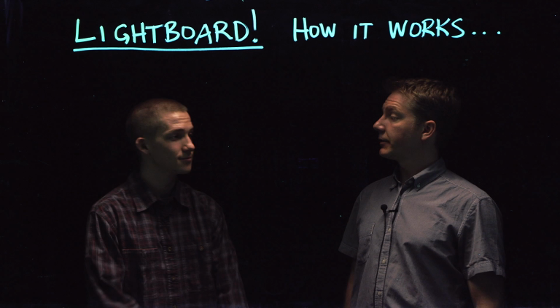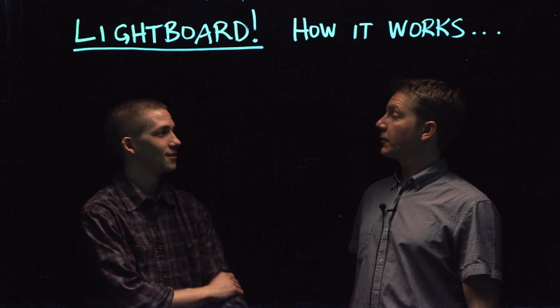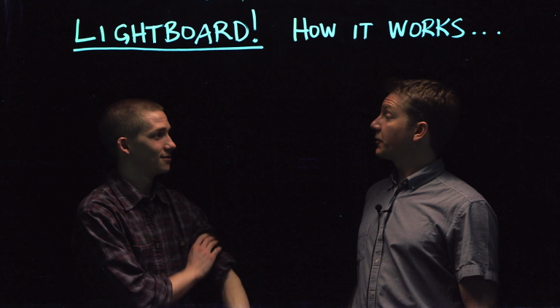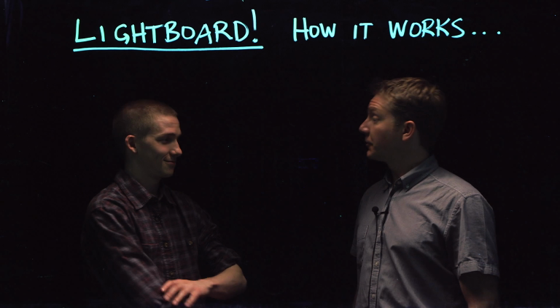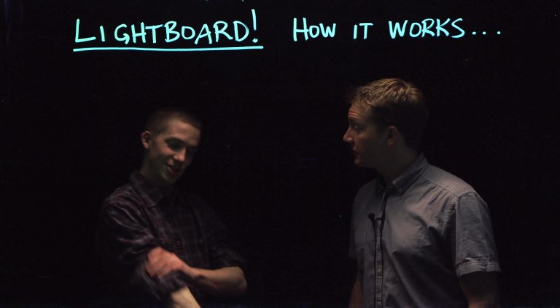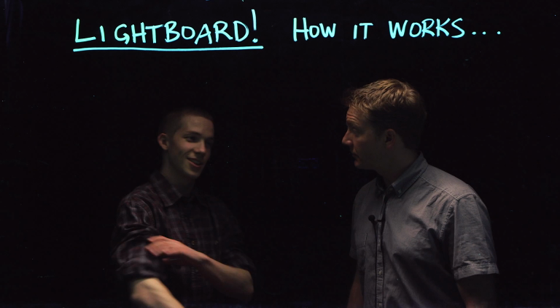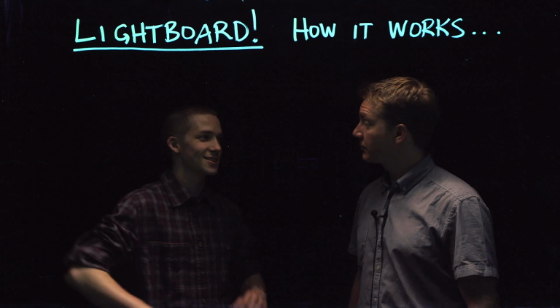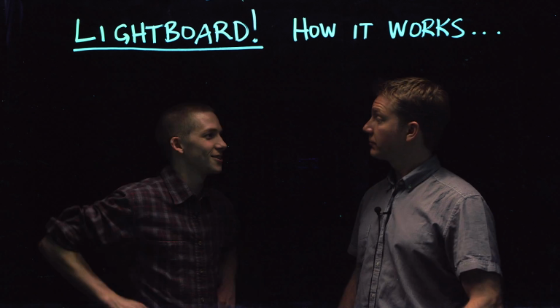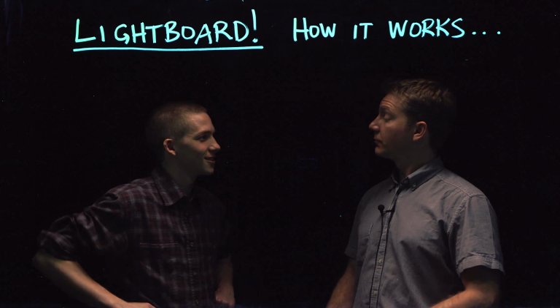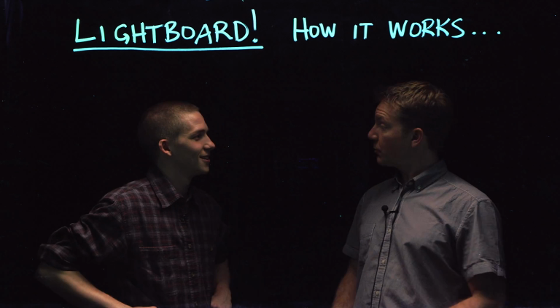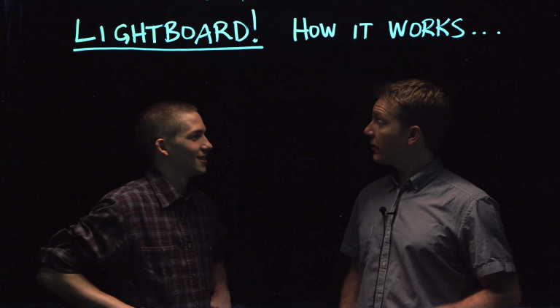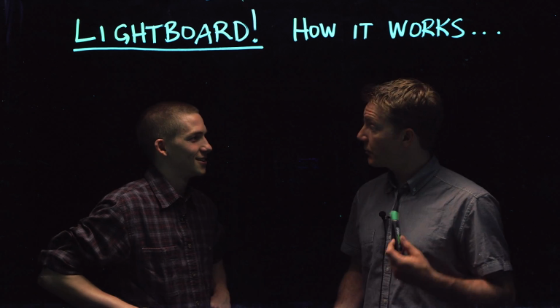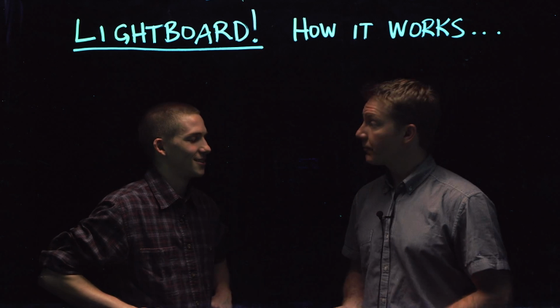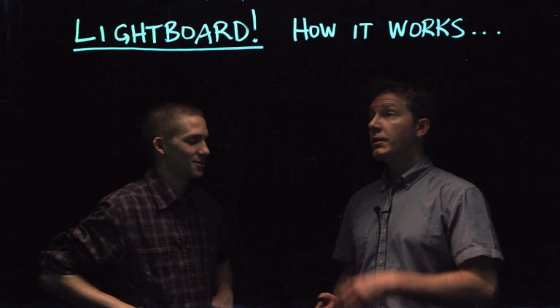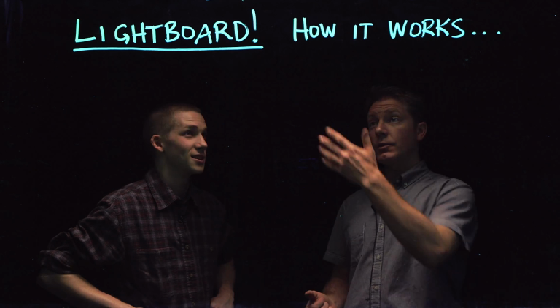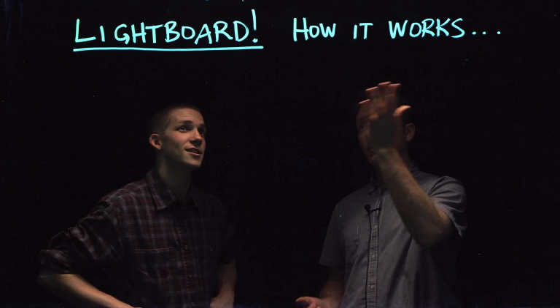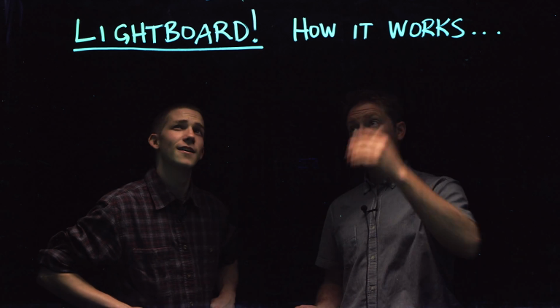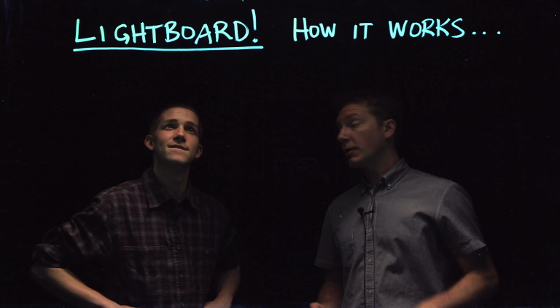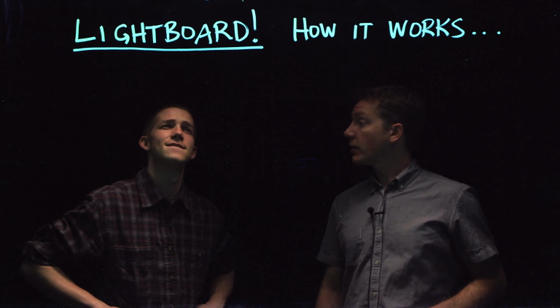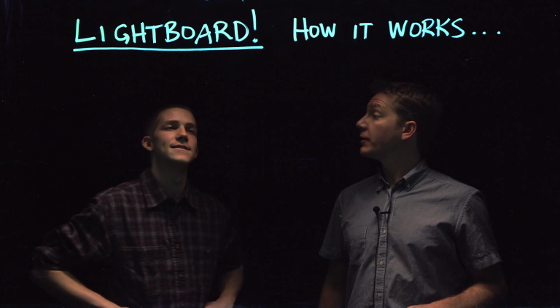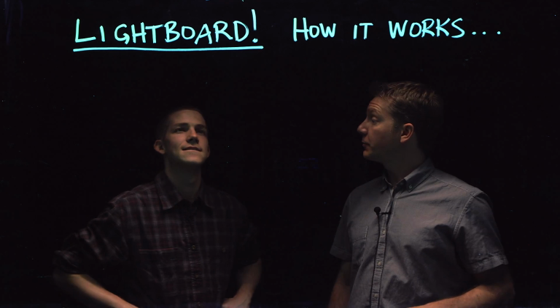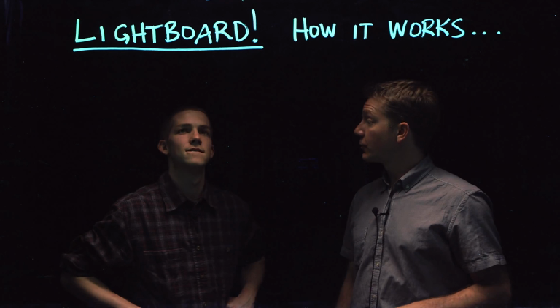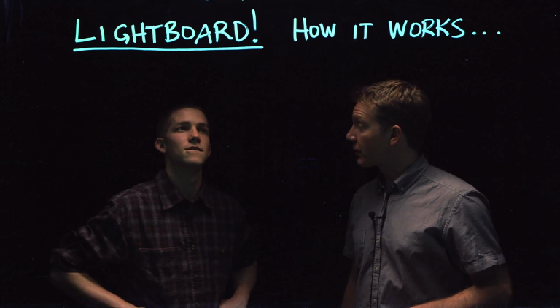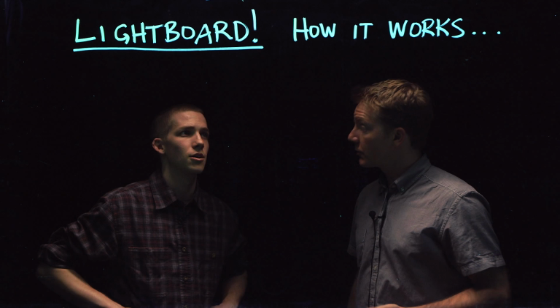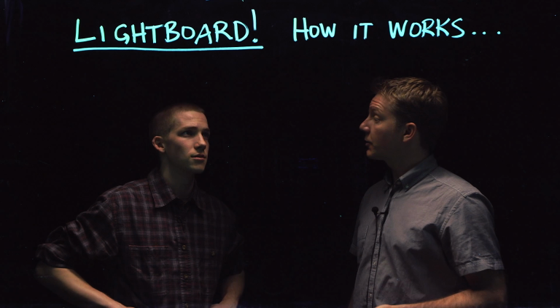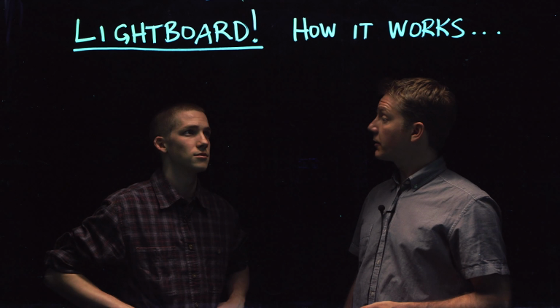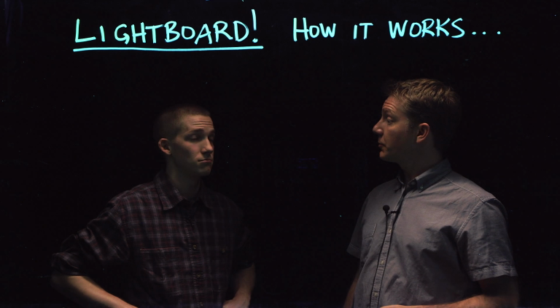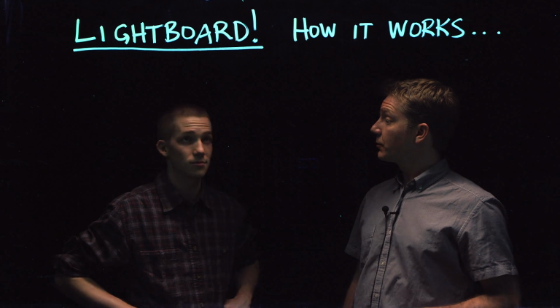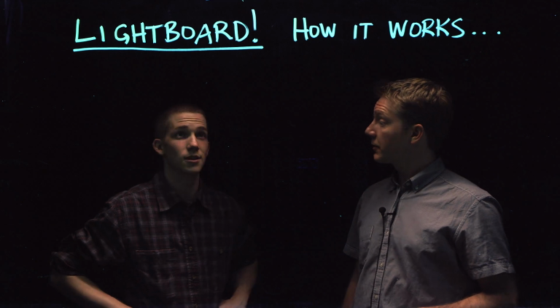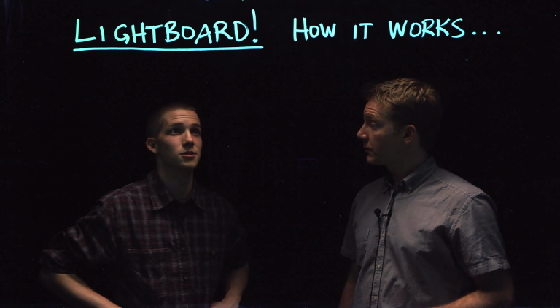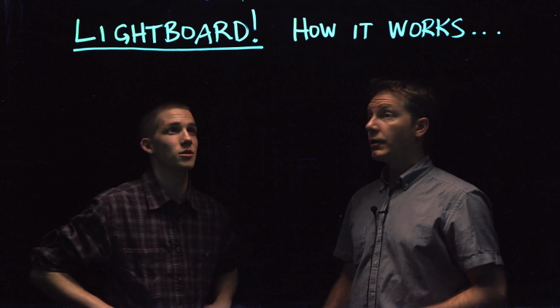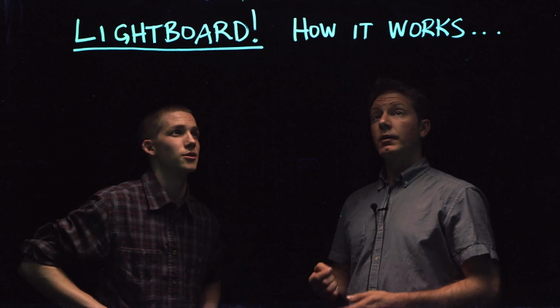Hey Tom, how you doing? Good thanks, how are you? Not bad, not bad. Sweet. So let's talk about how the light board works. You want to talk about how the light board works? I do, I want to learn.